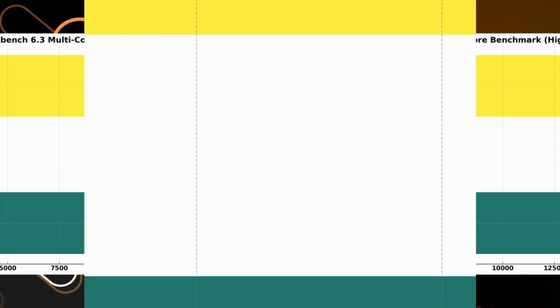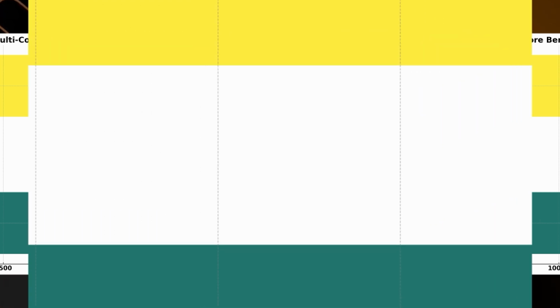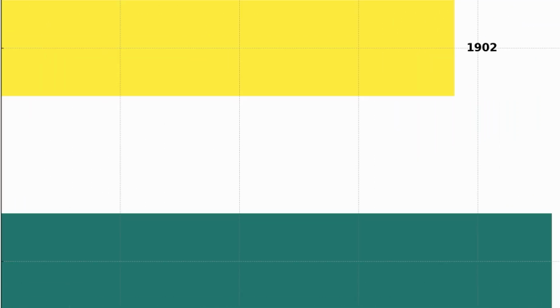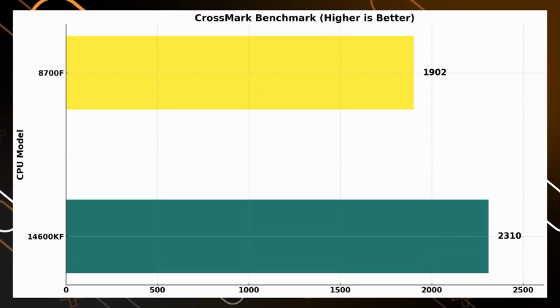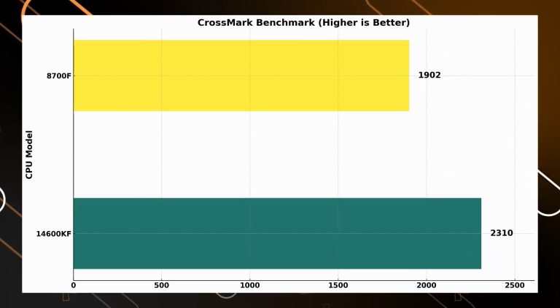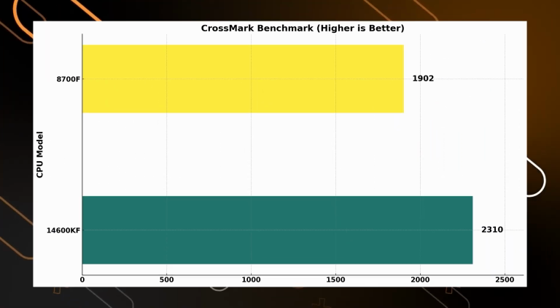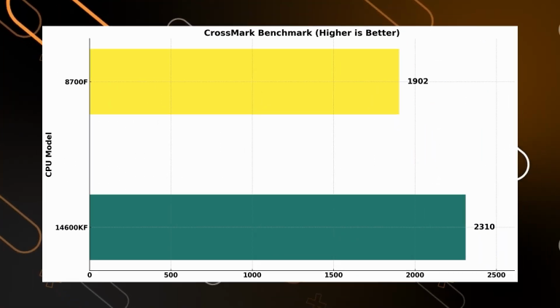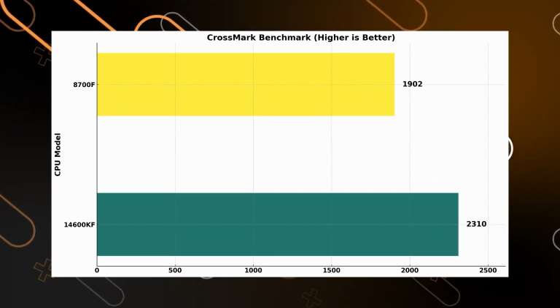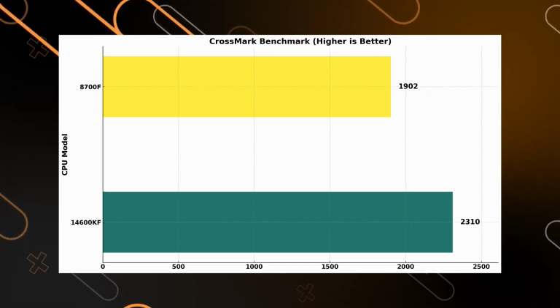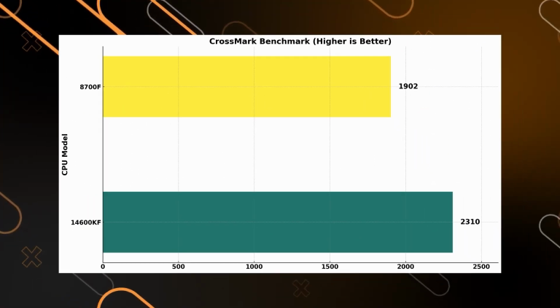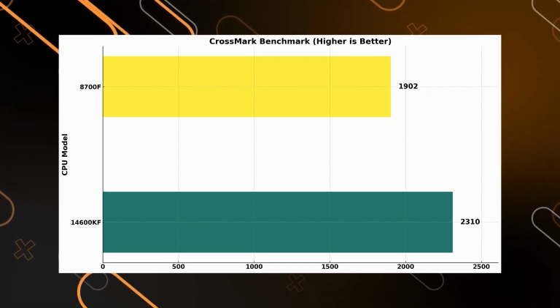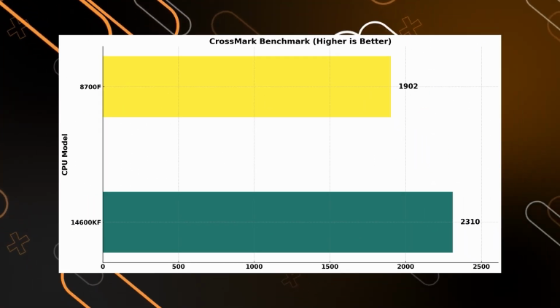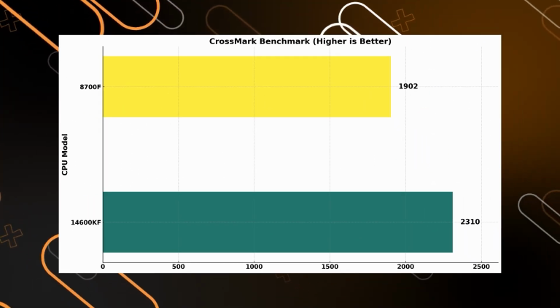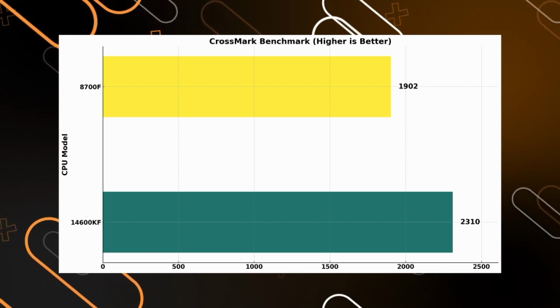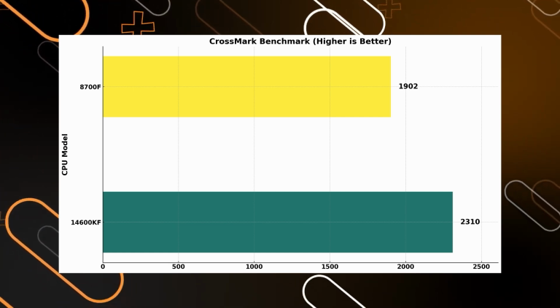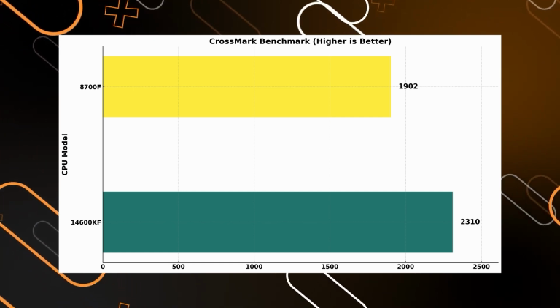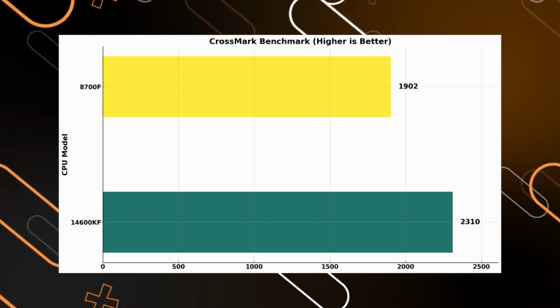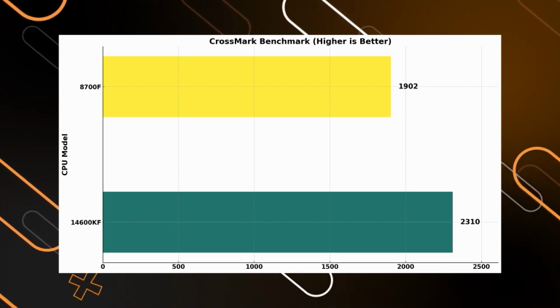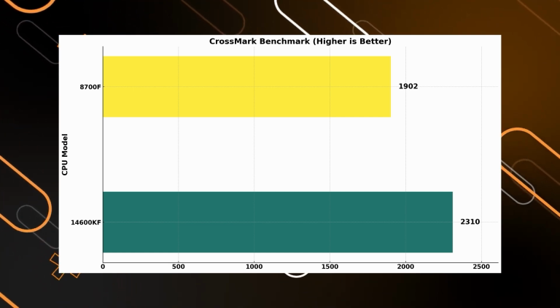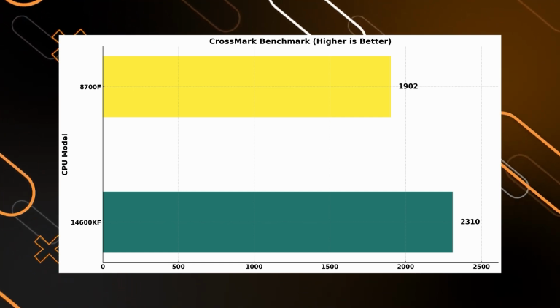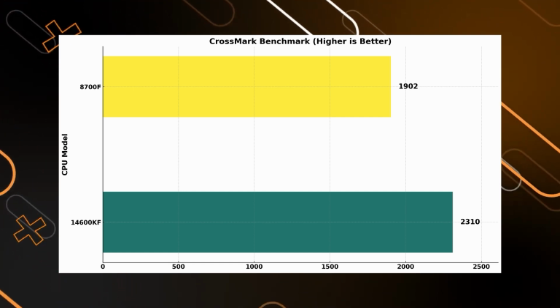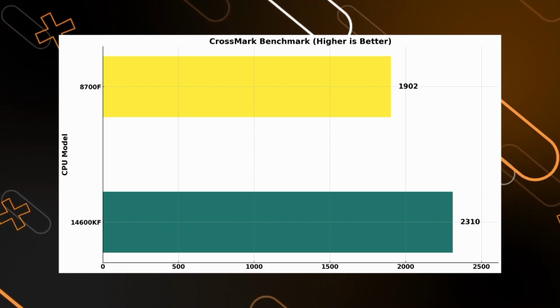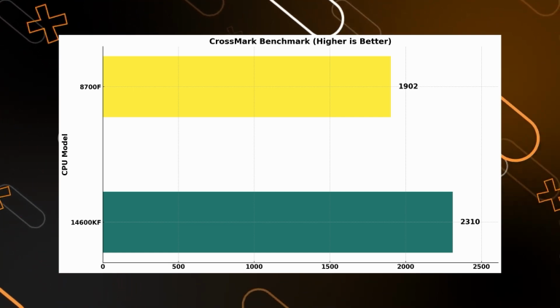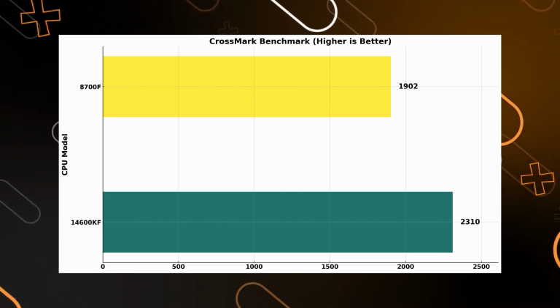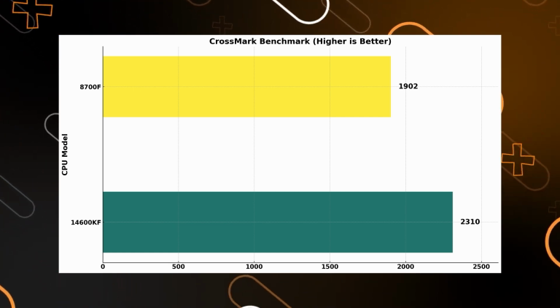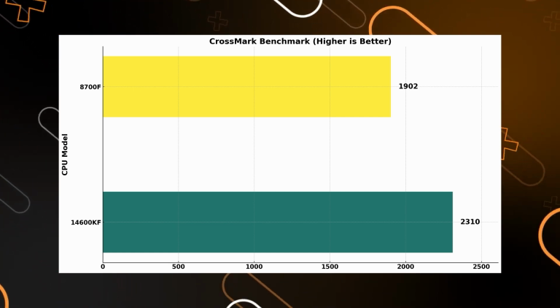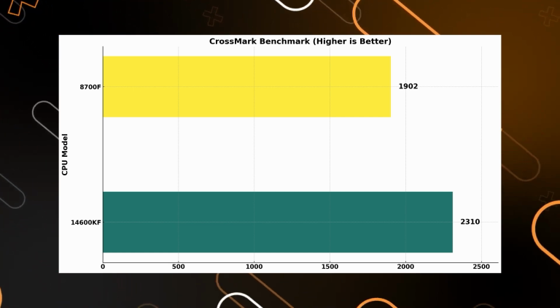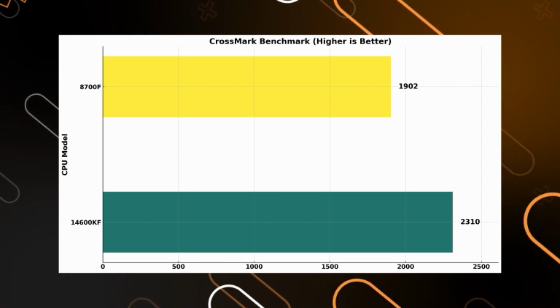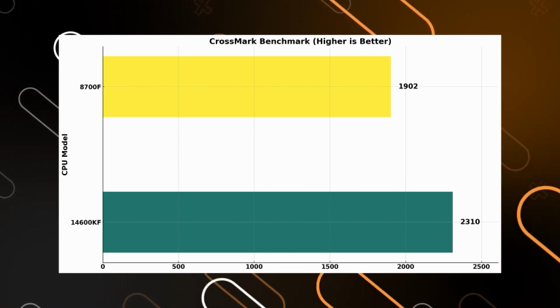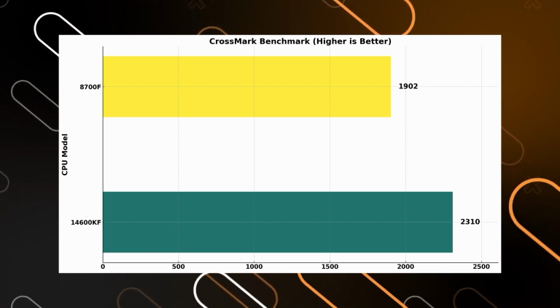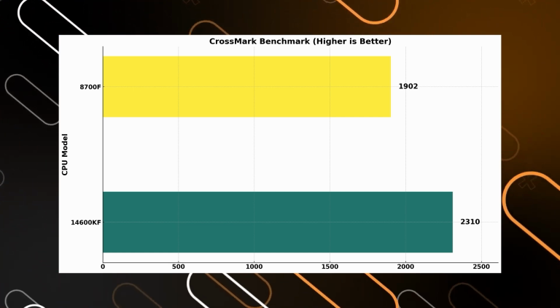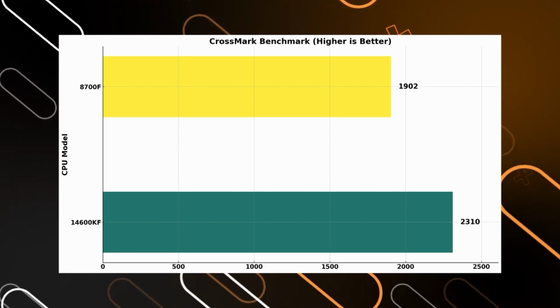Then we hit the CrossMark score — Intel is ahead here too, reinforcing its overall strength across various workloads.